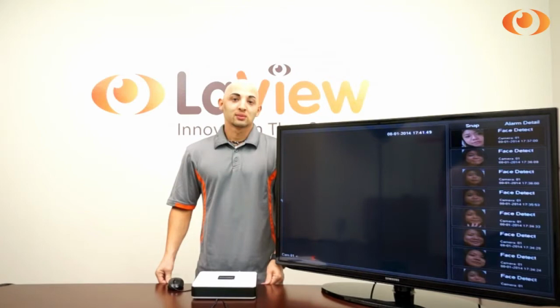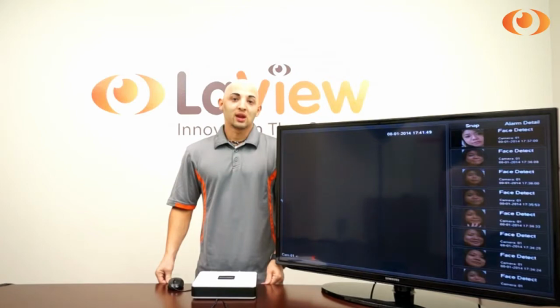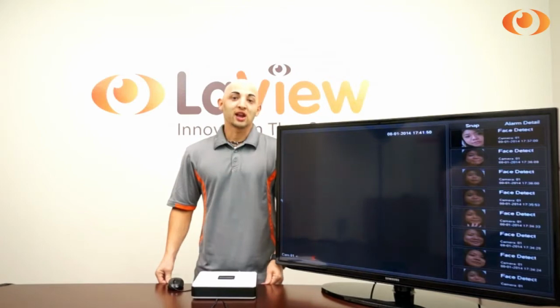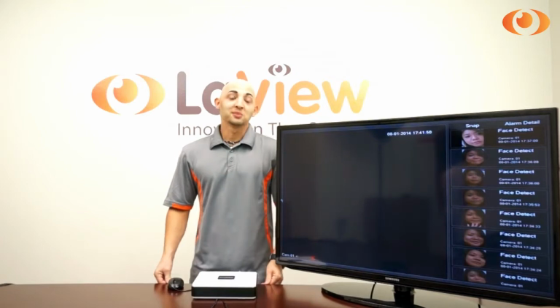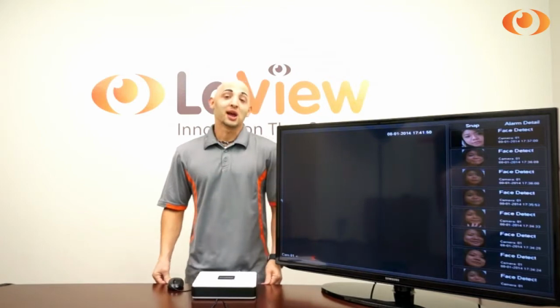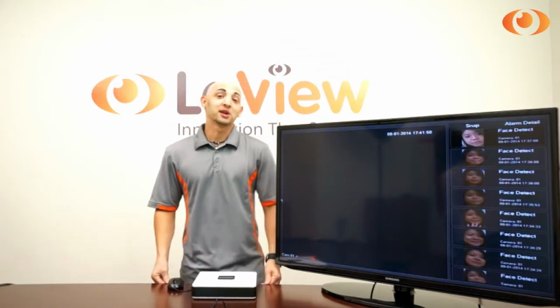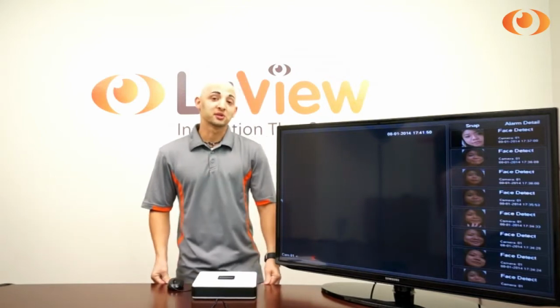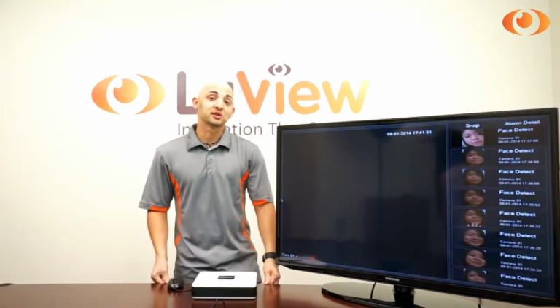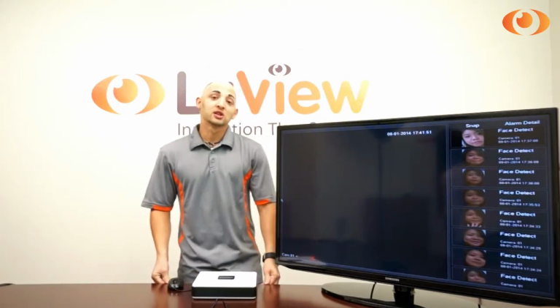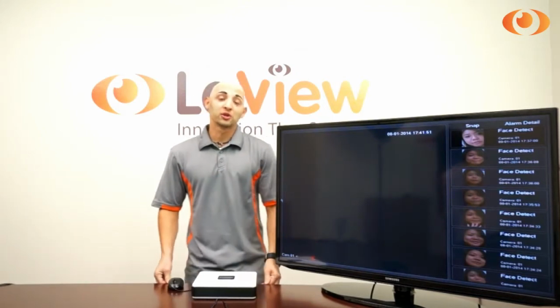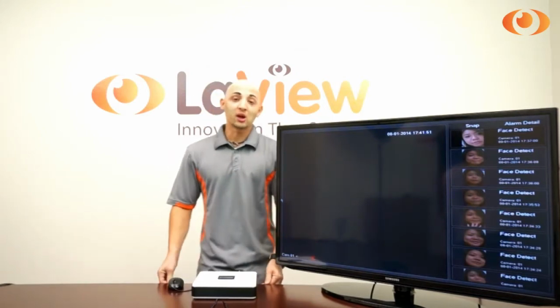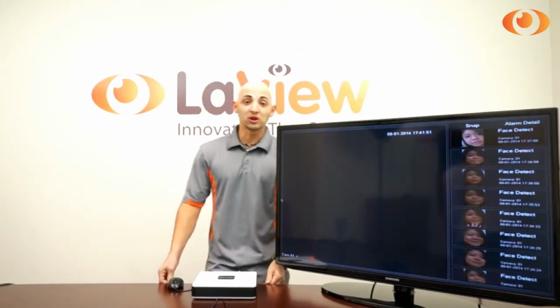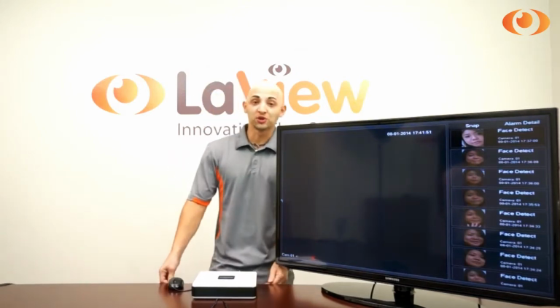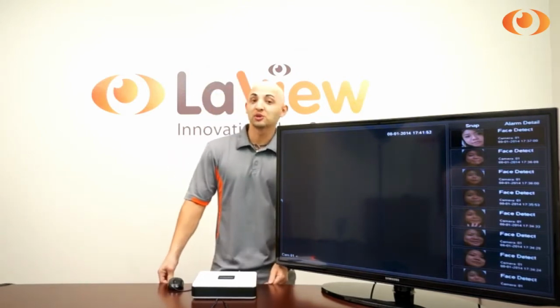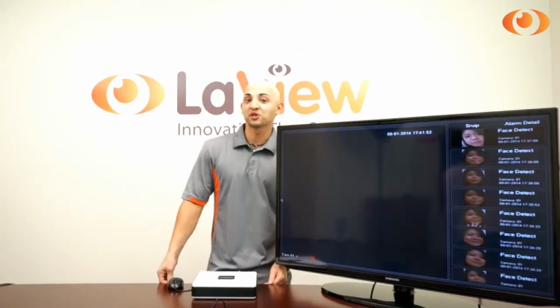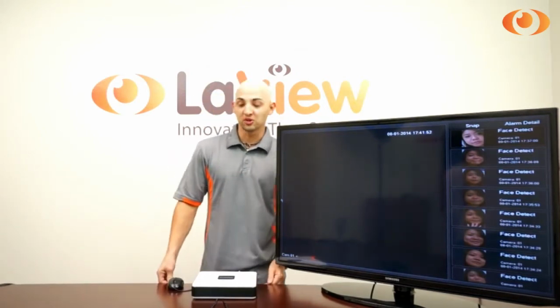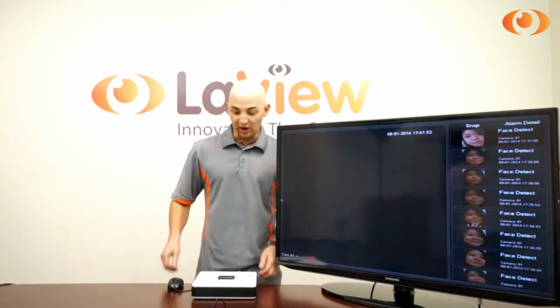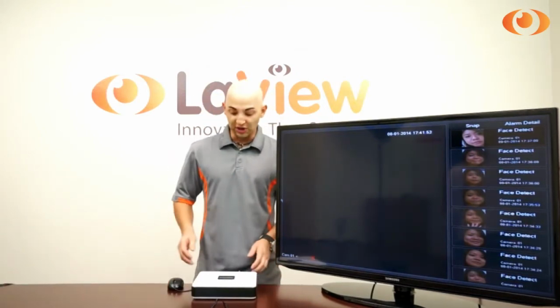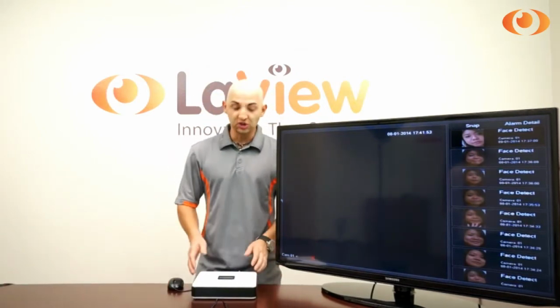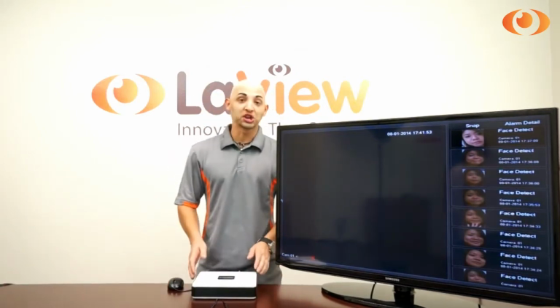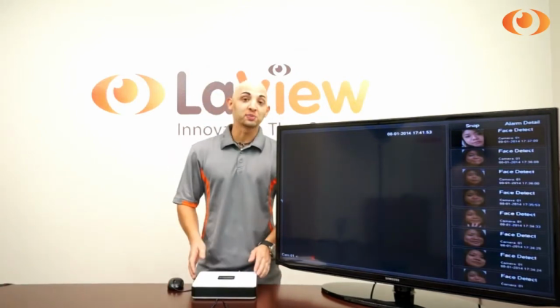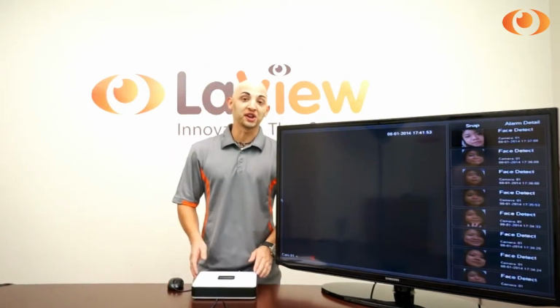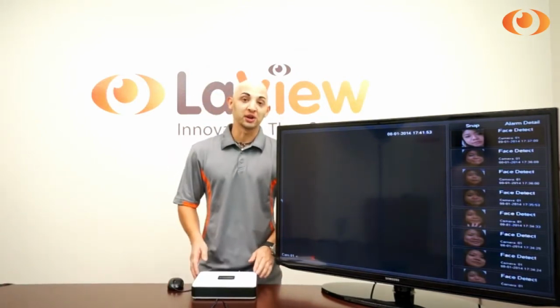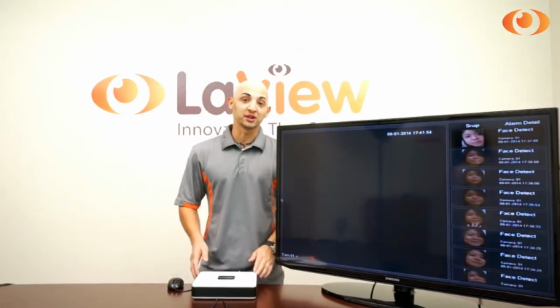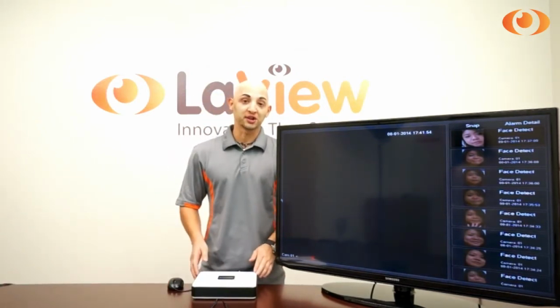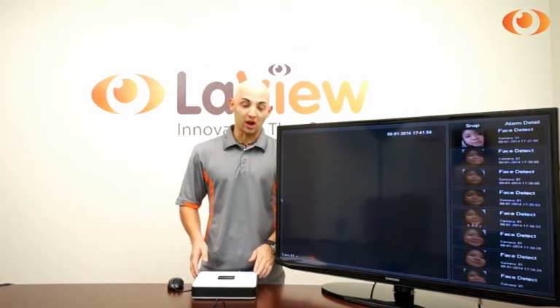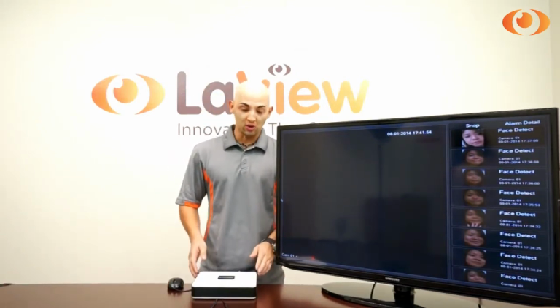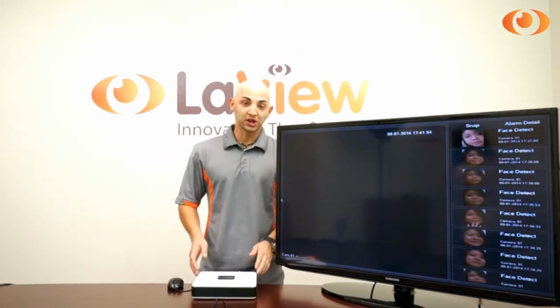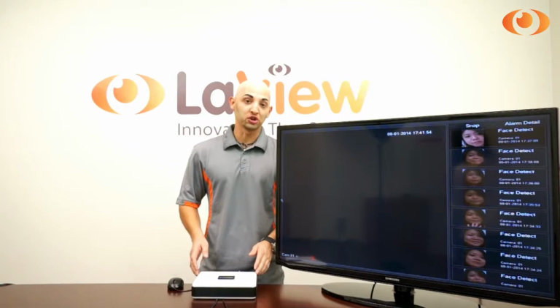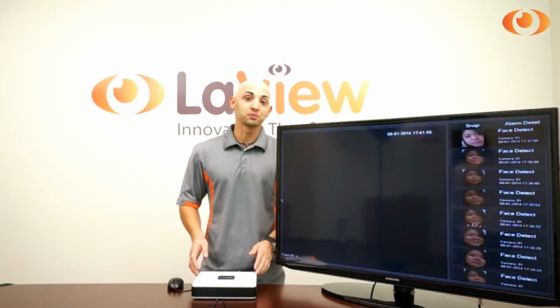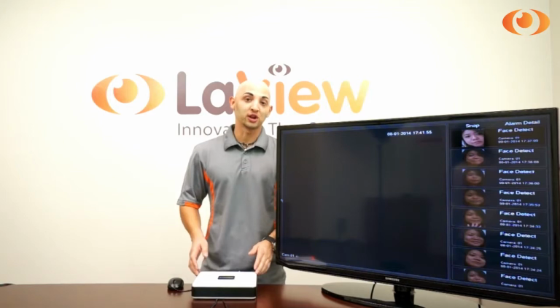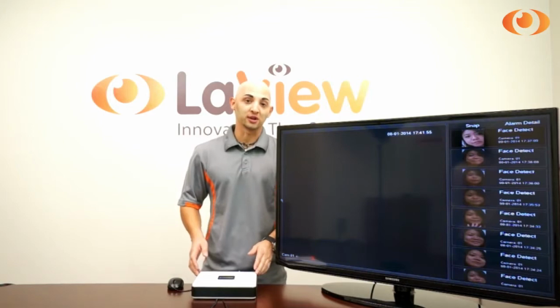Hi, I'm Jesus. Today I will introduce to you our new Cube series. It's called Cube Plus.